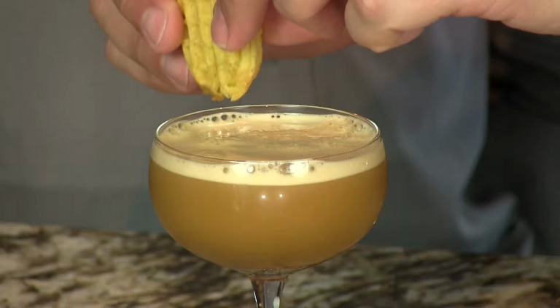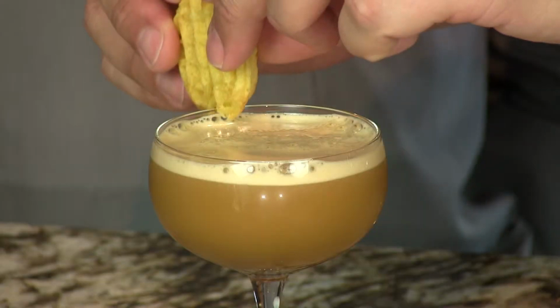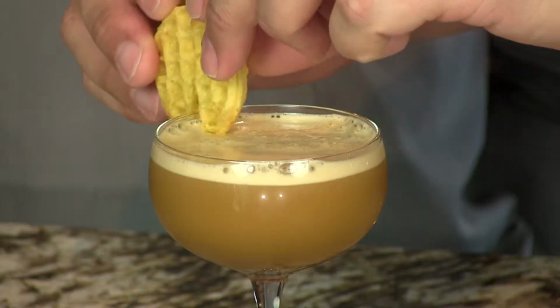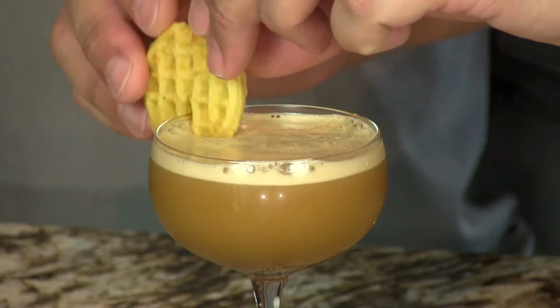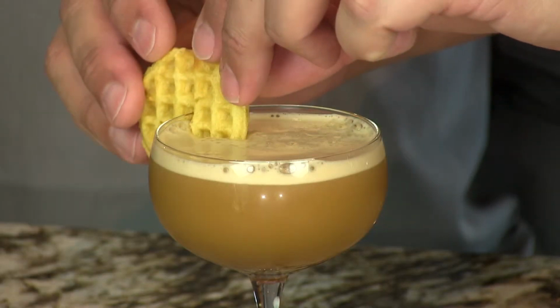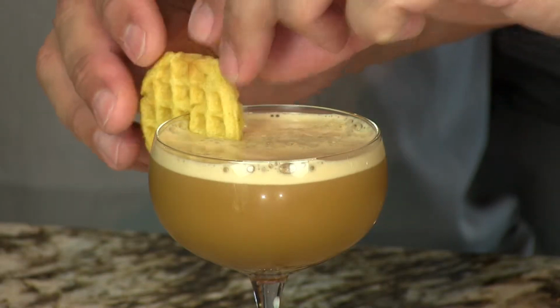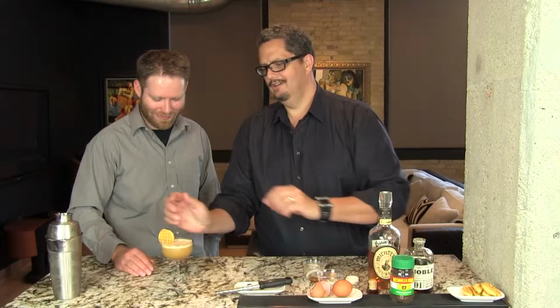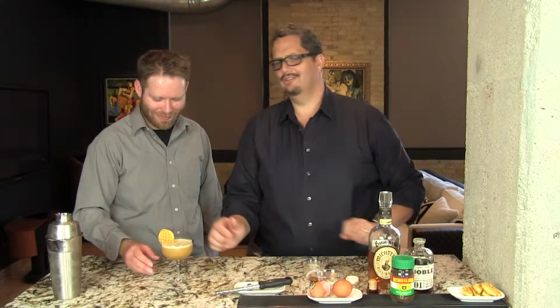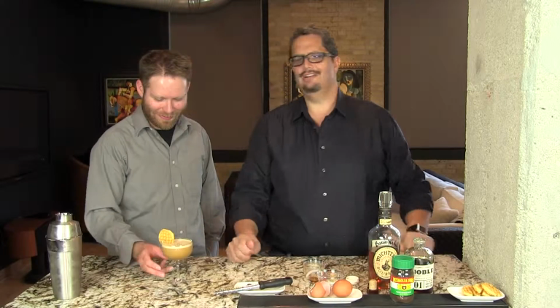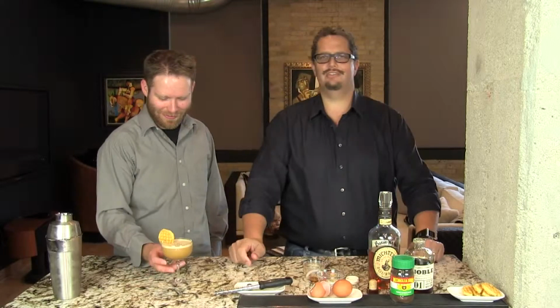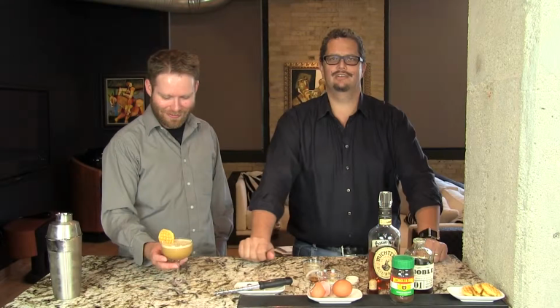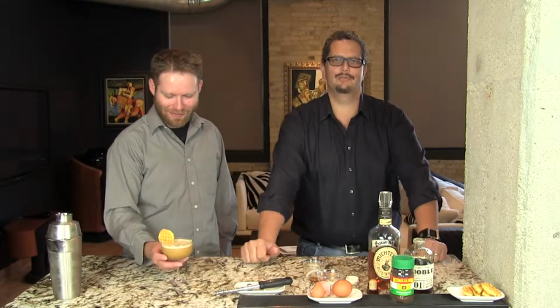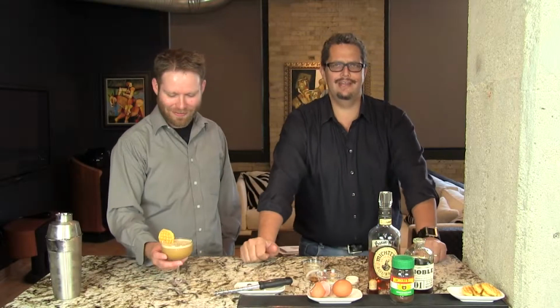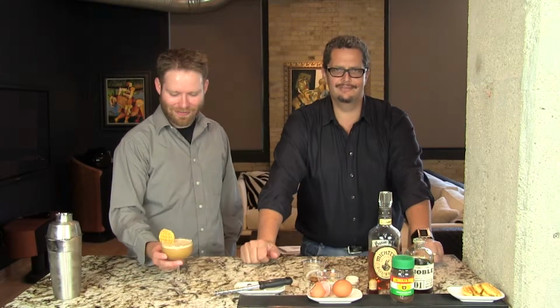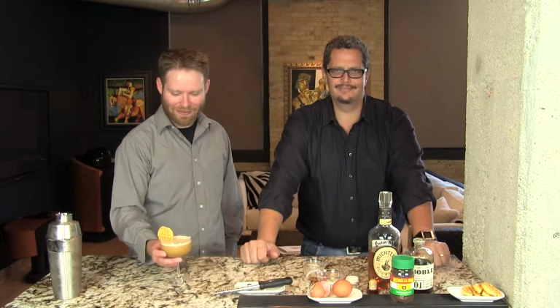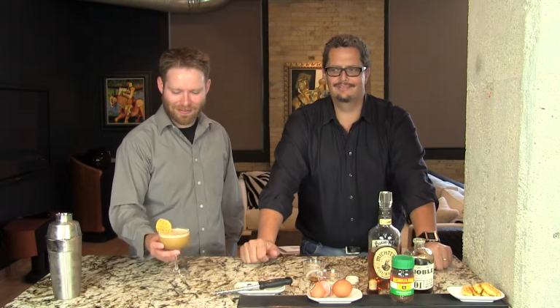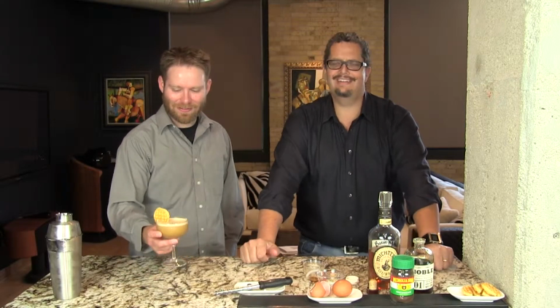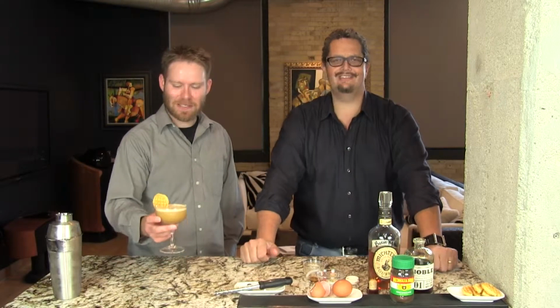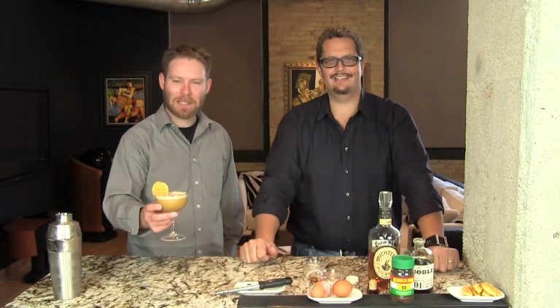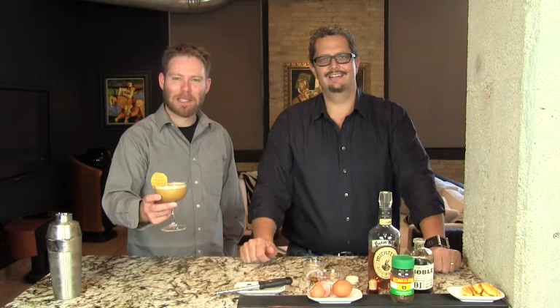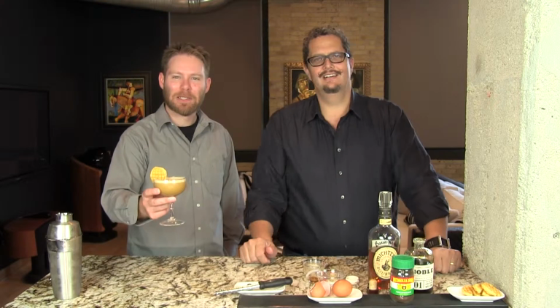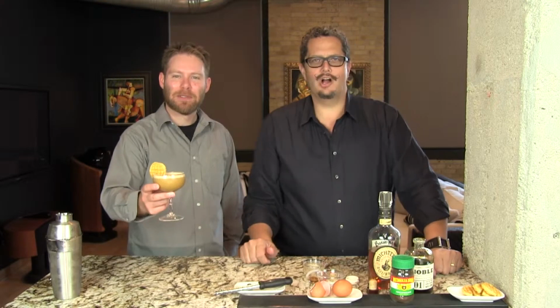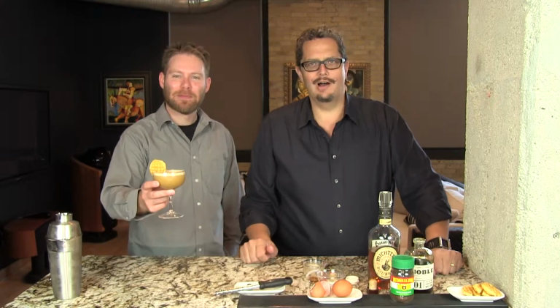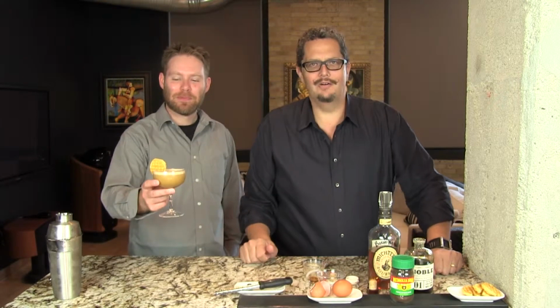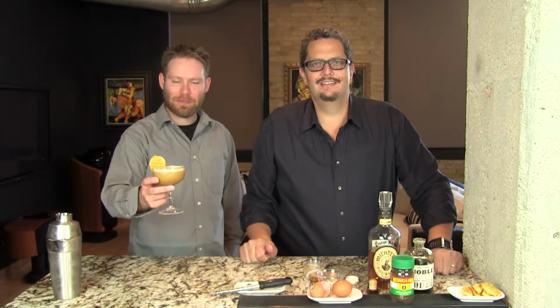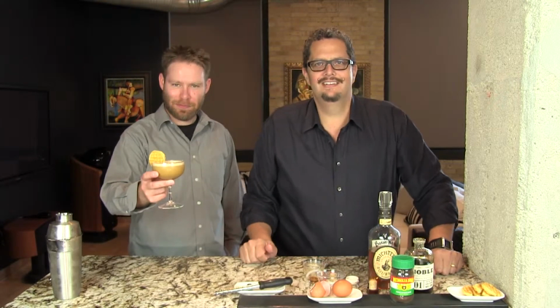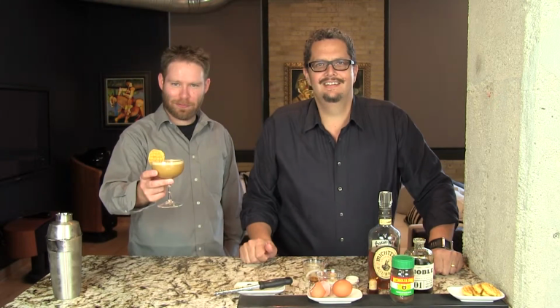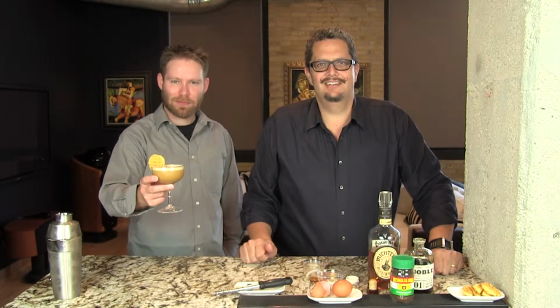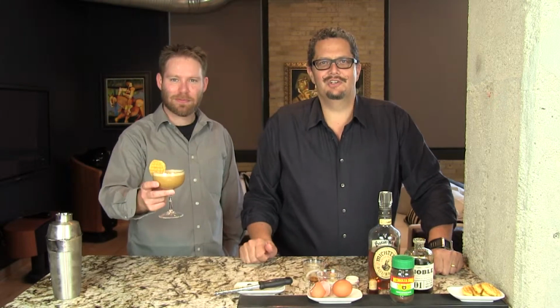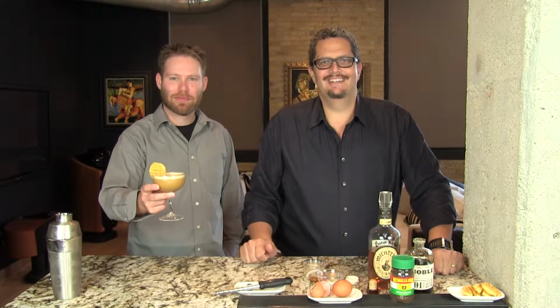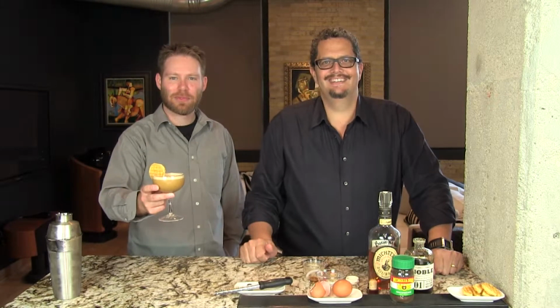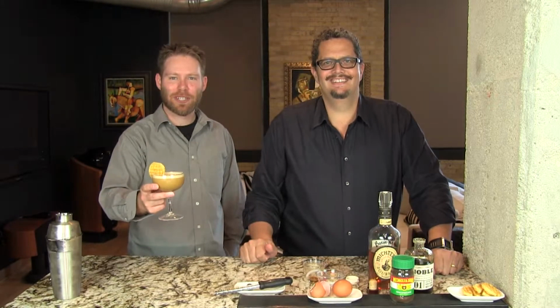And there you have your delicious, creative, fantastic Hog Wallow. Enjoy. Cheers.